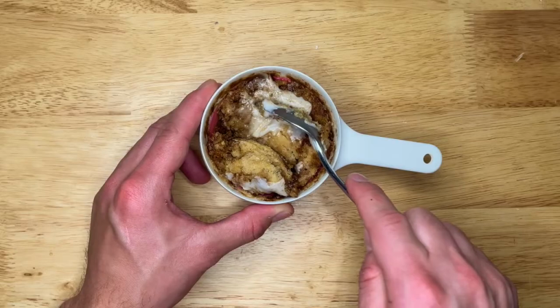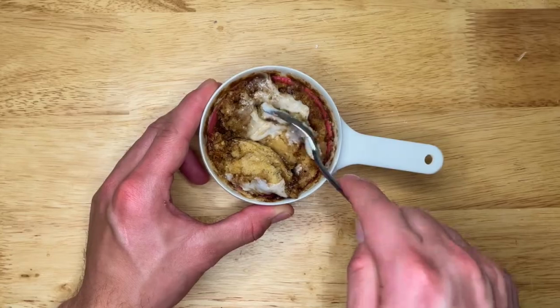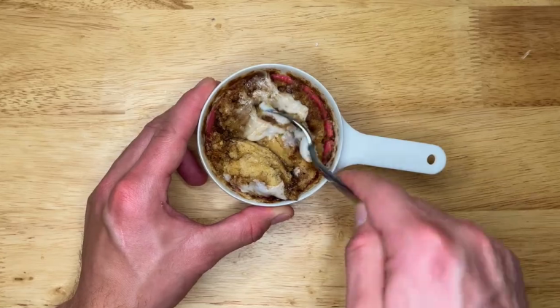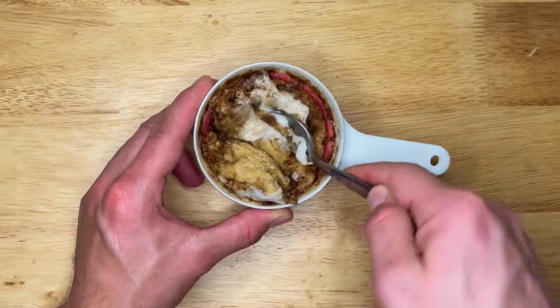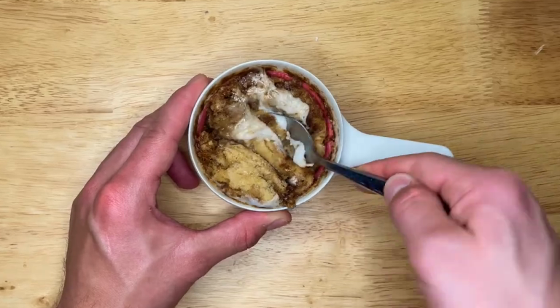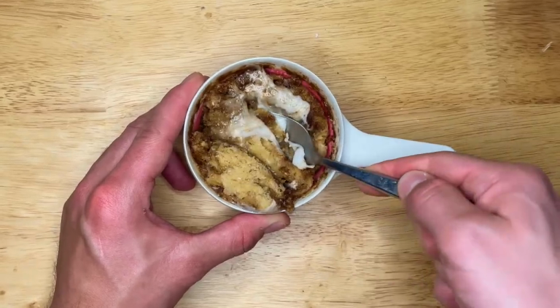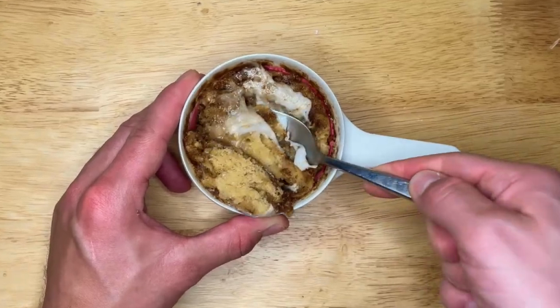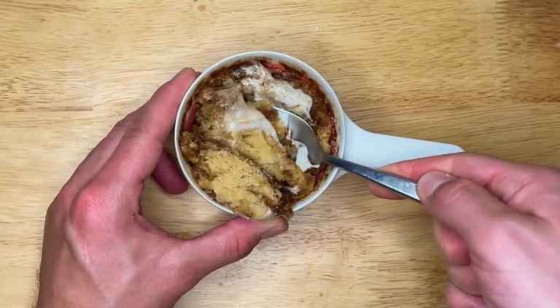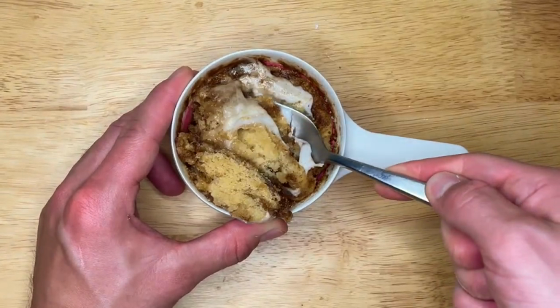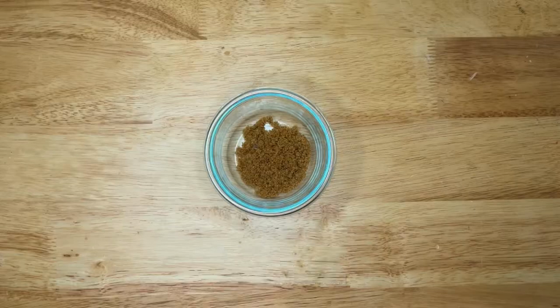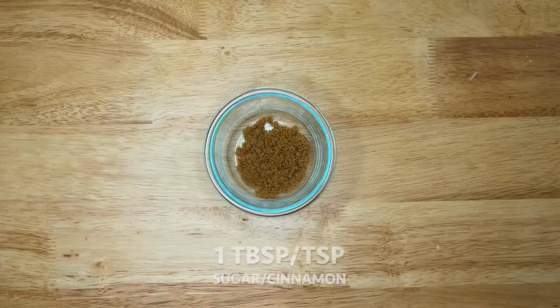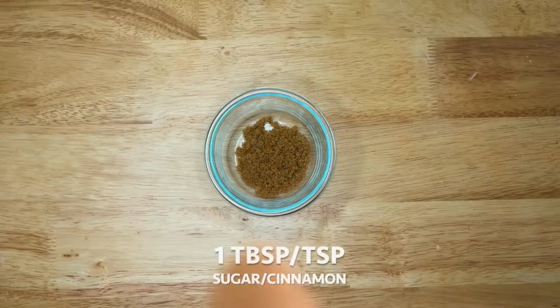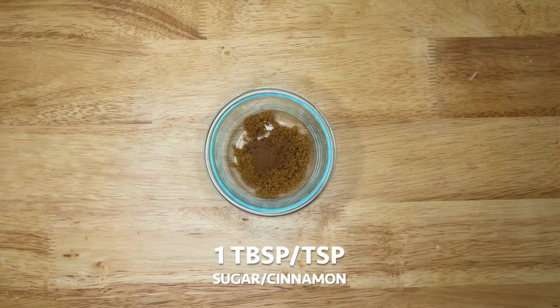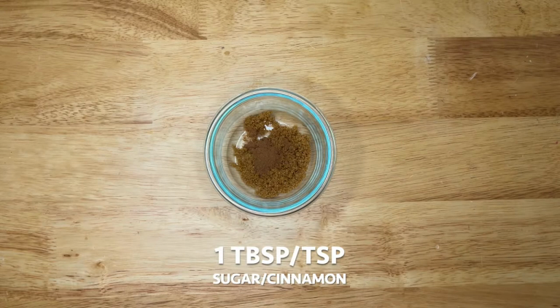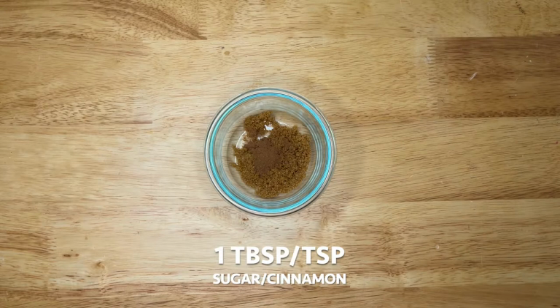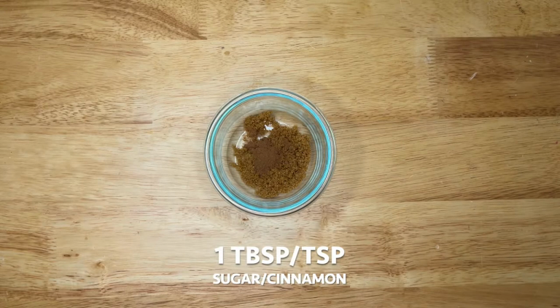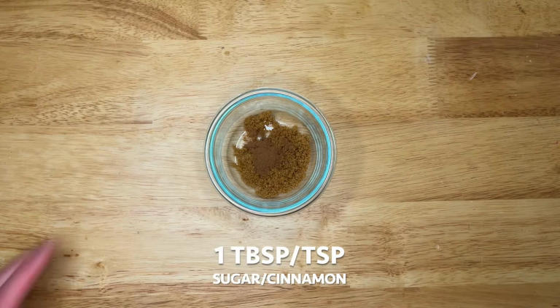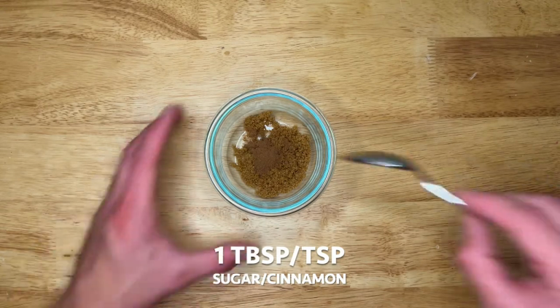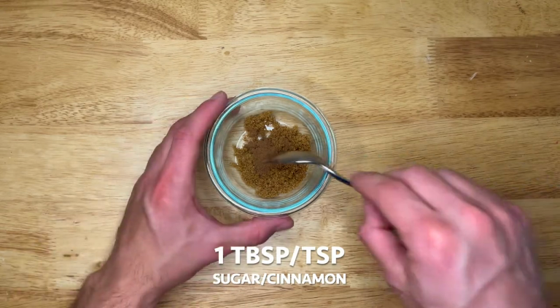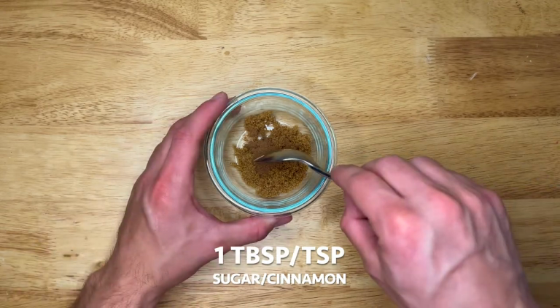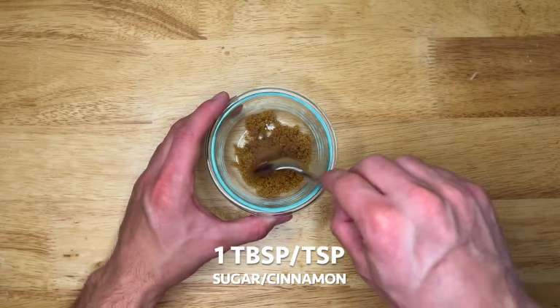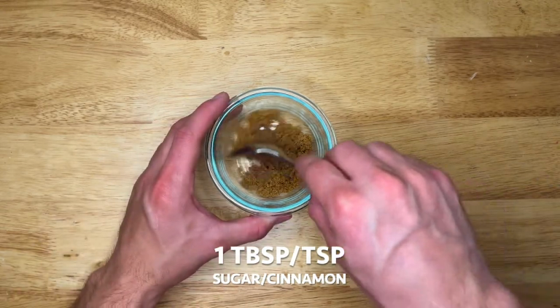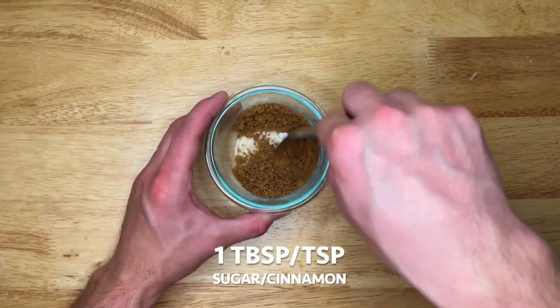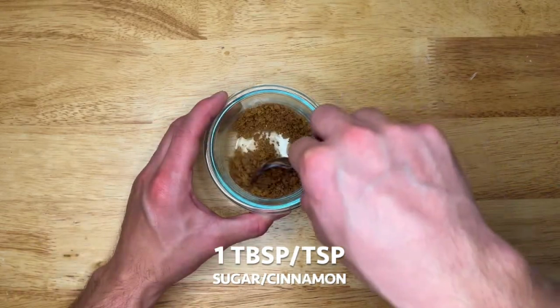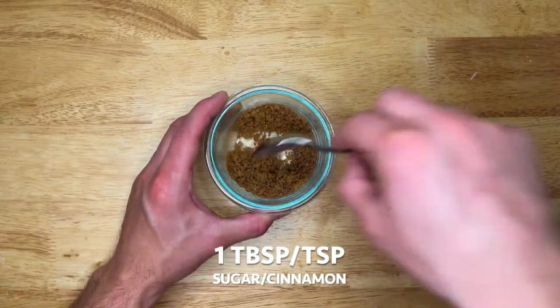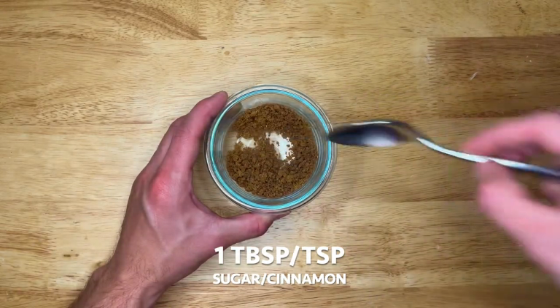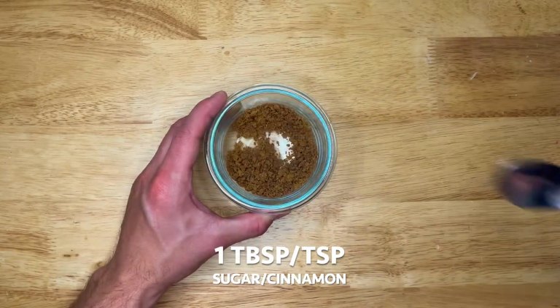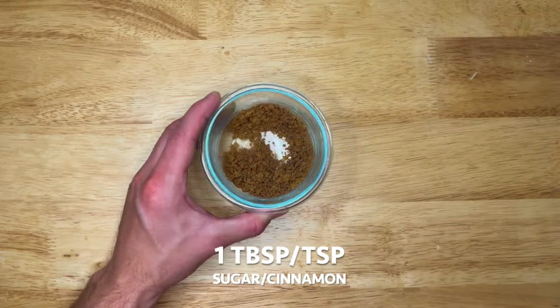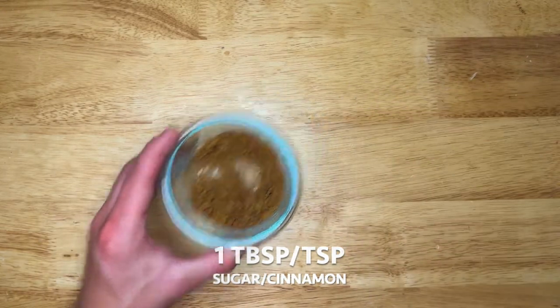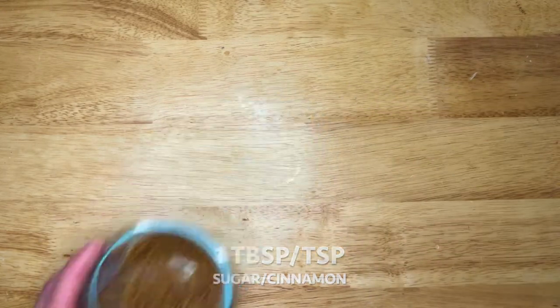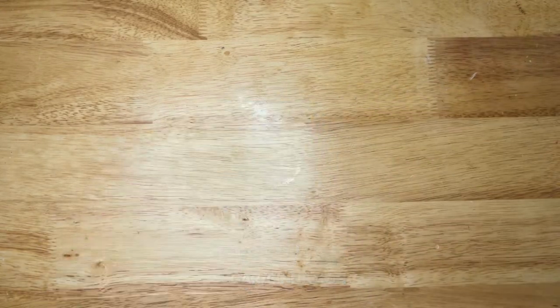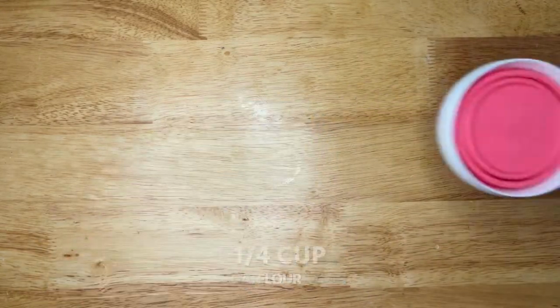One cup cinnamon roll? Let's go! Start by mixing one tablespoon of brown sugar with one-fourth teaspoon of cinnamon and set aside.